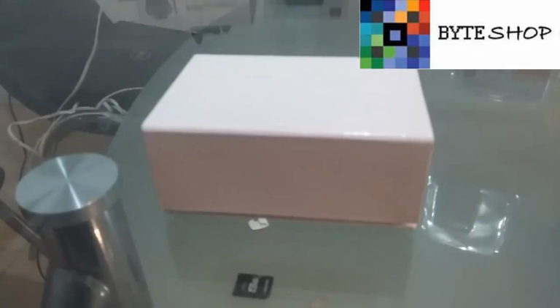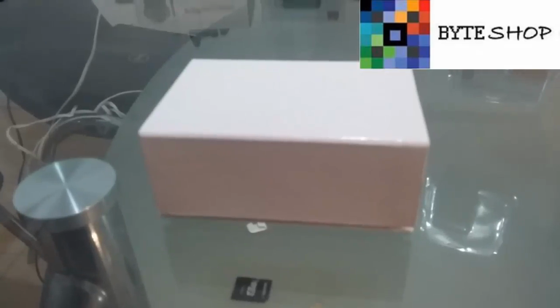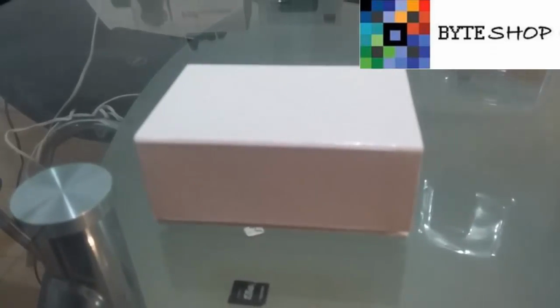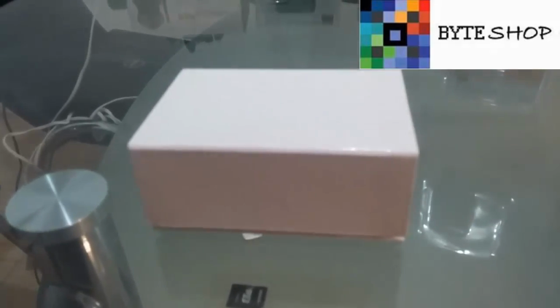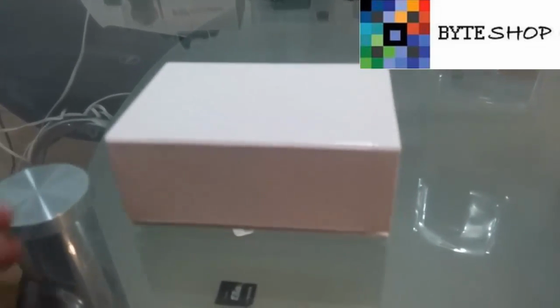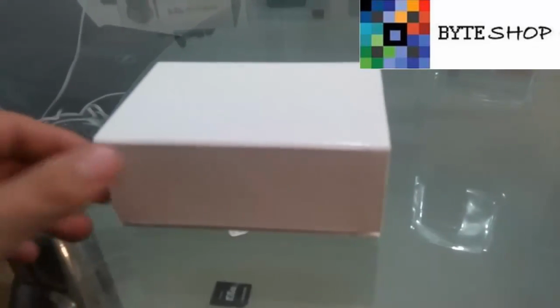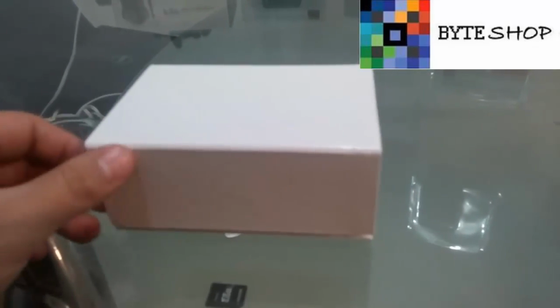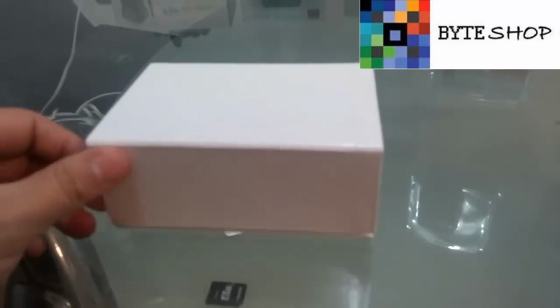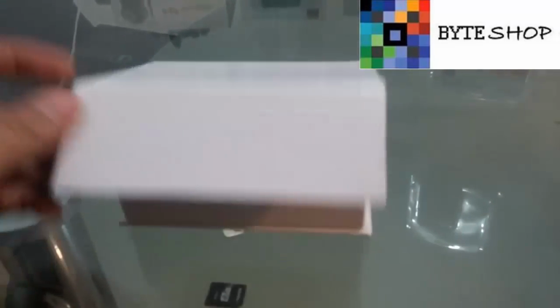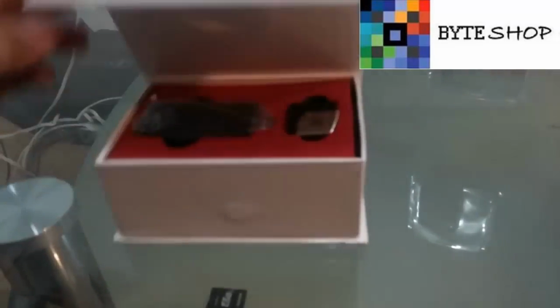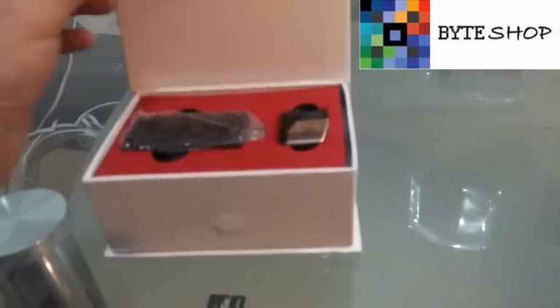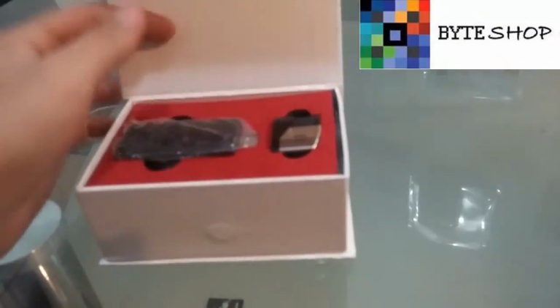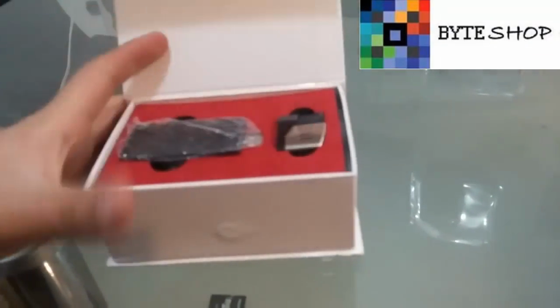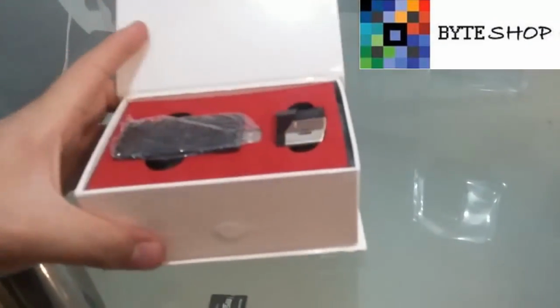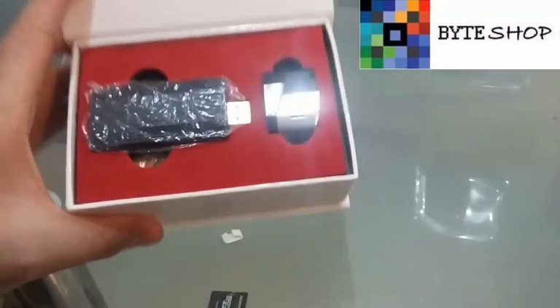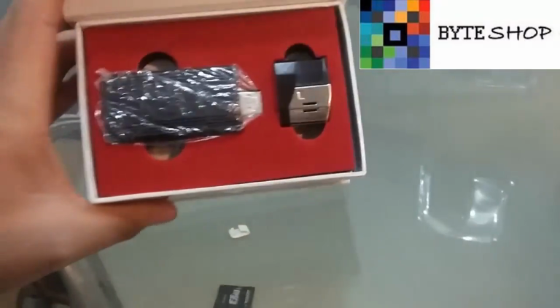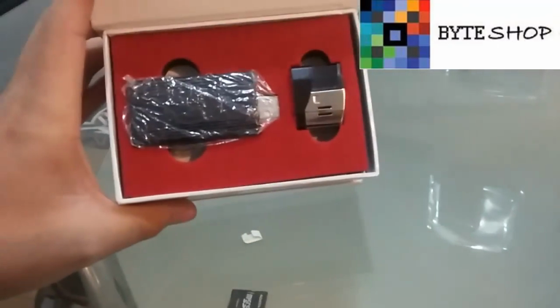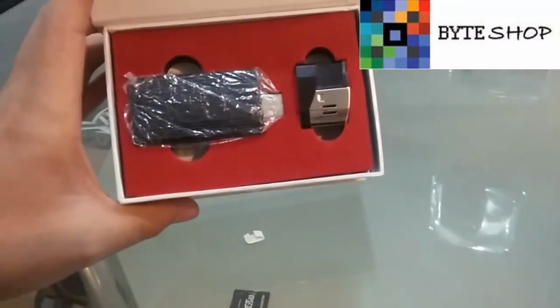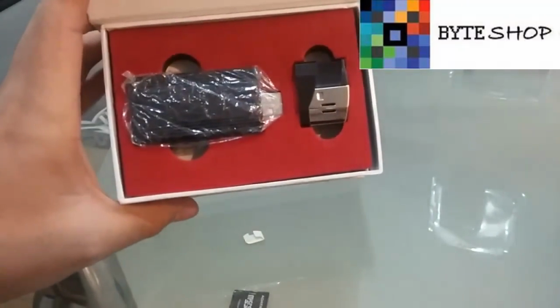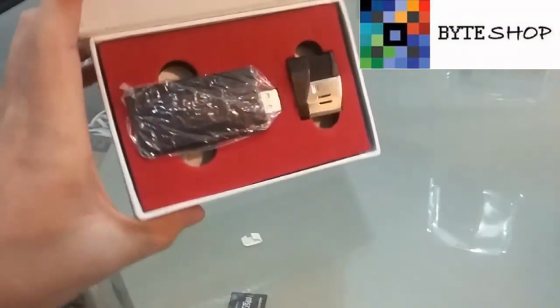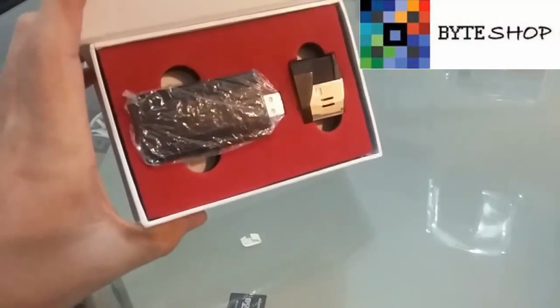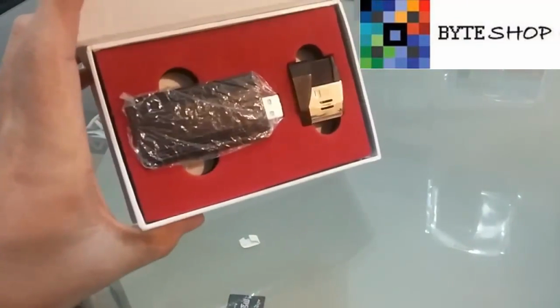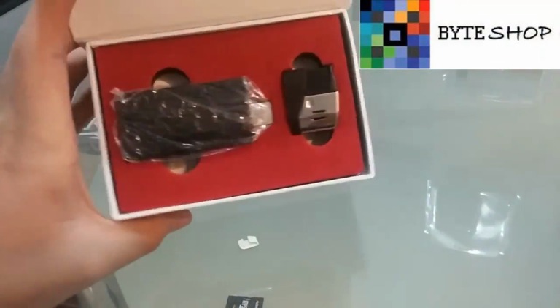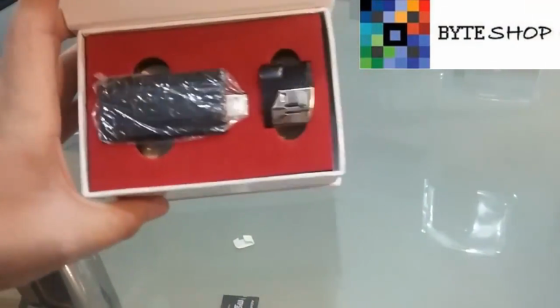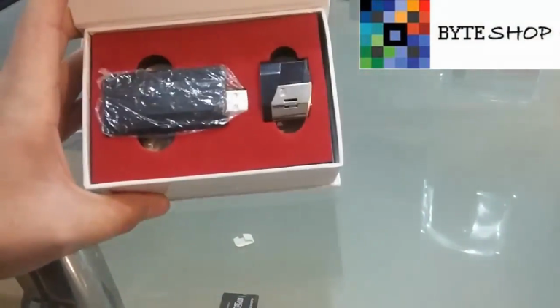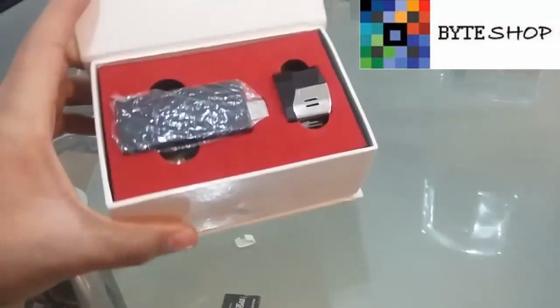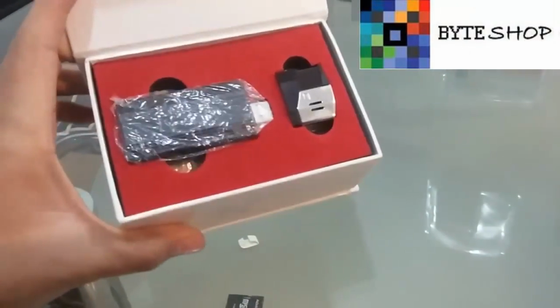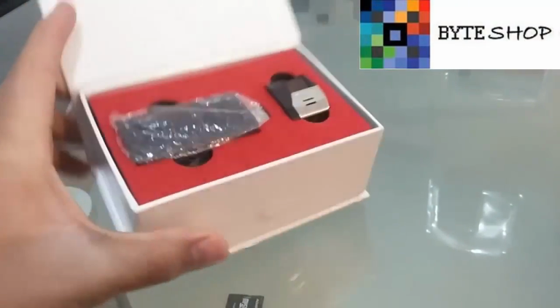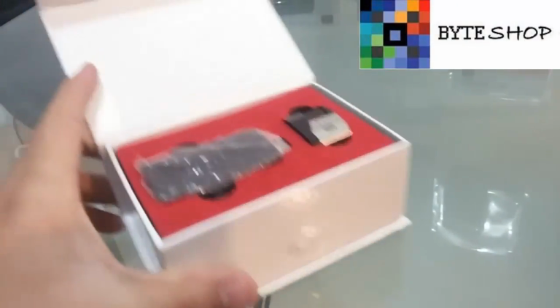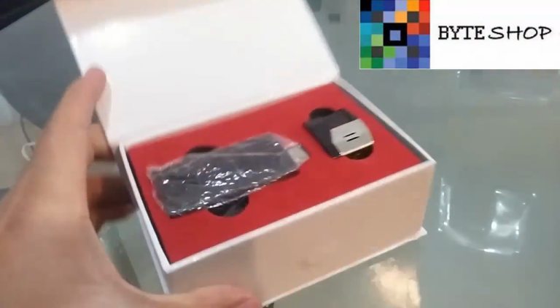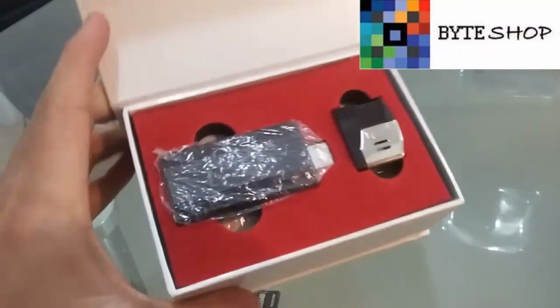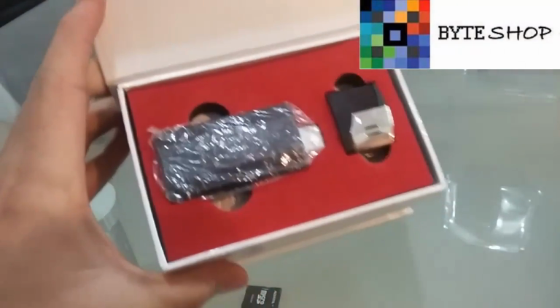This time in Biteshop we have a lamp with a spy camera. Let's see what it has.